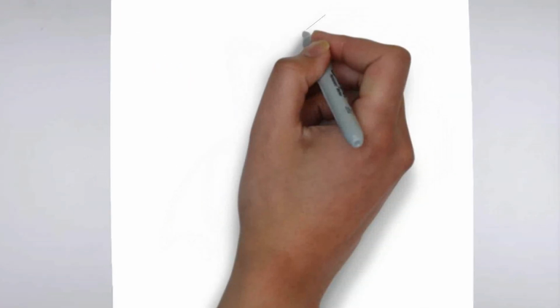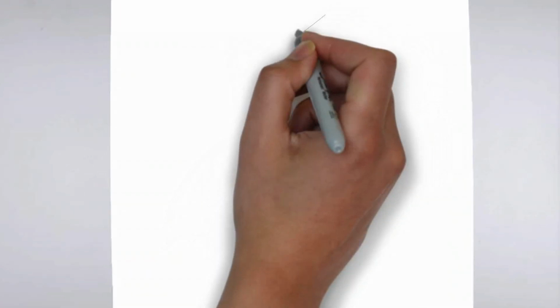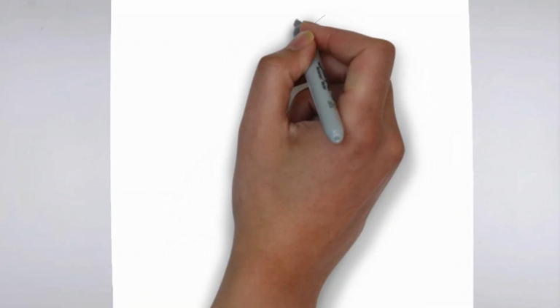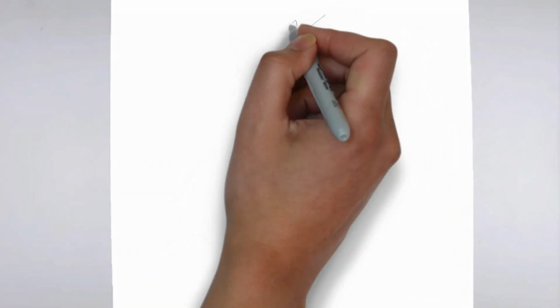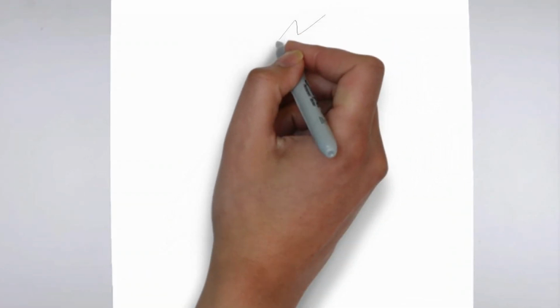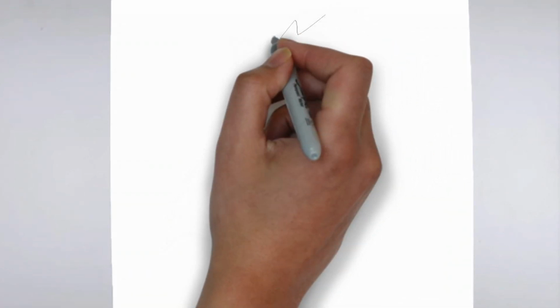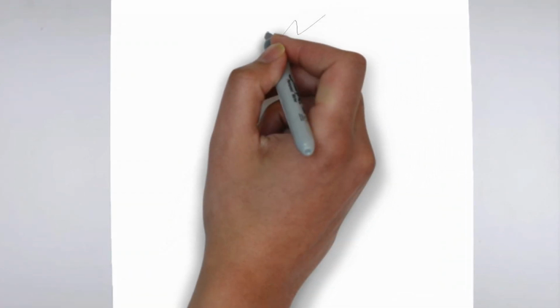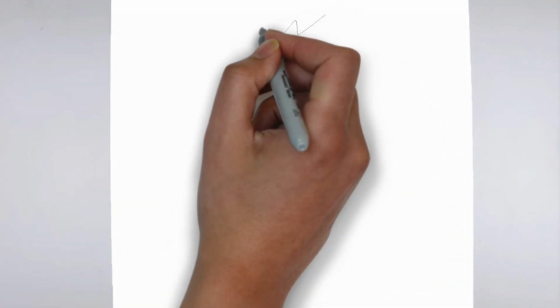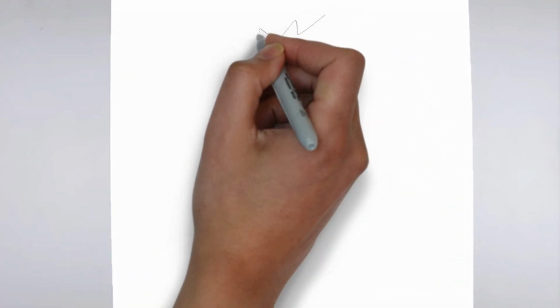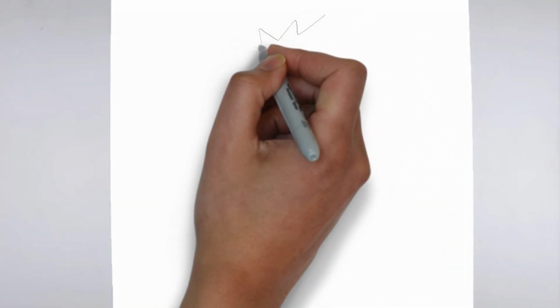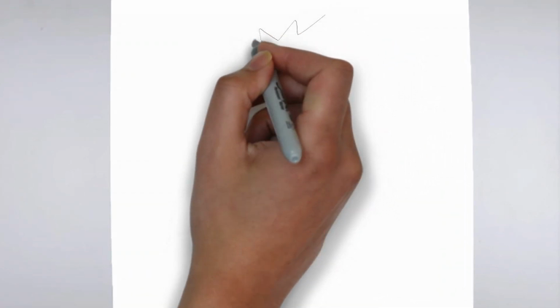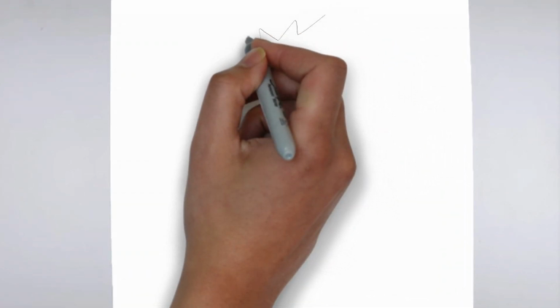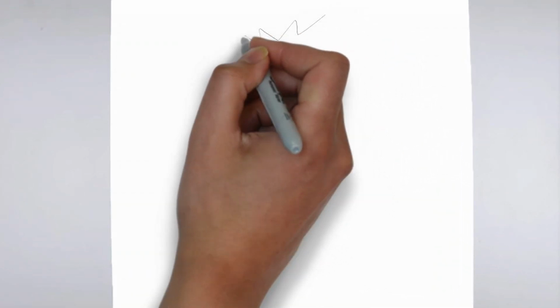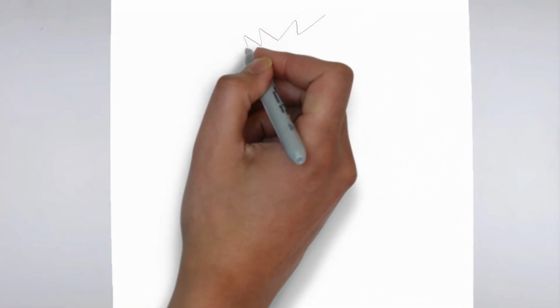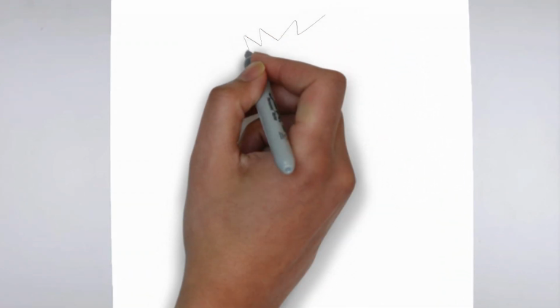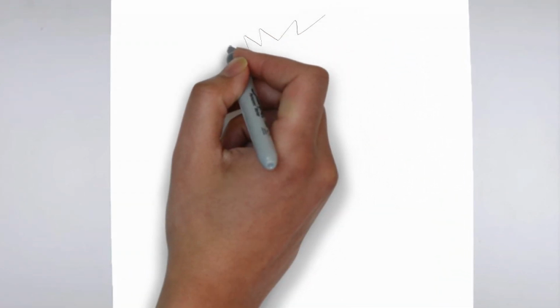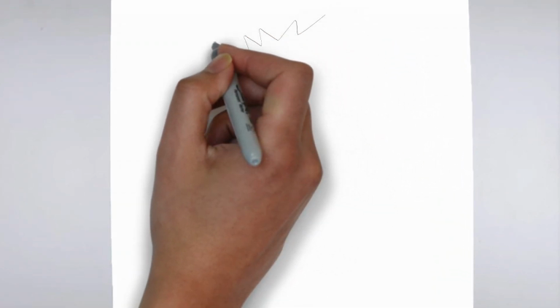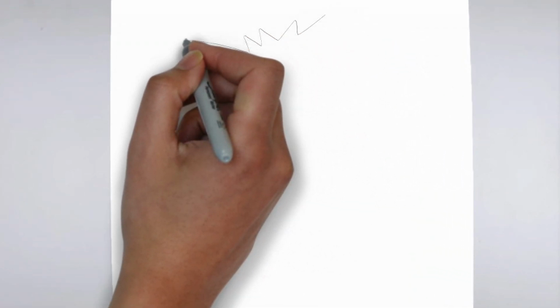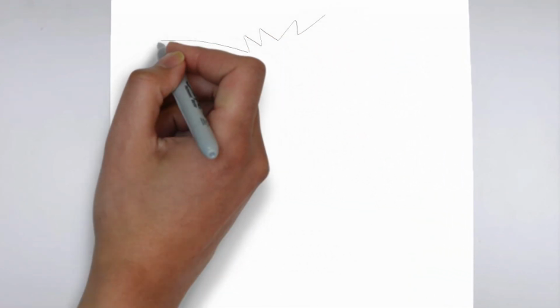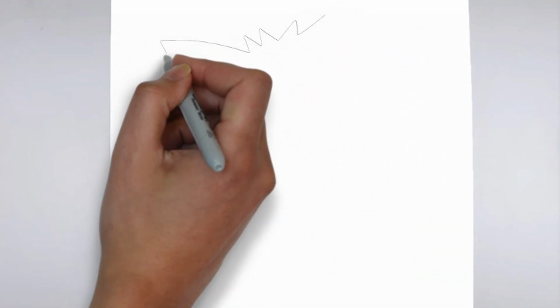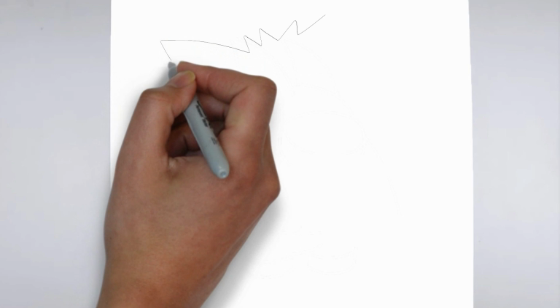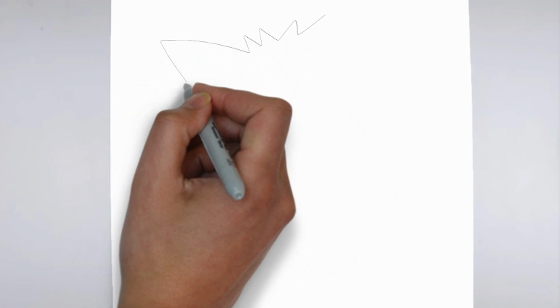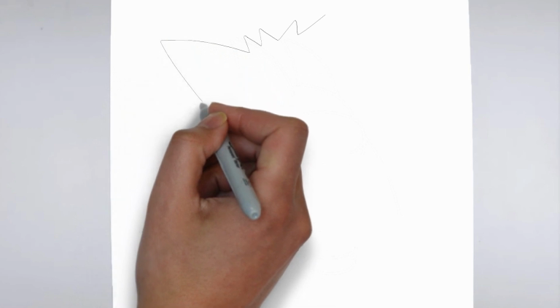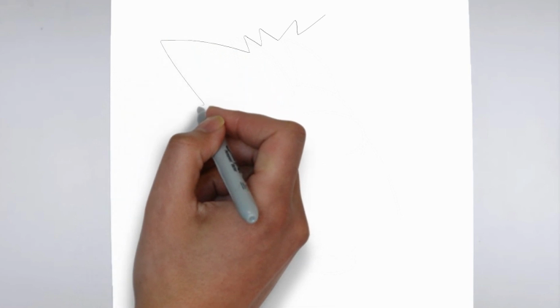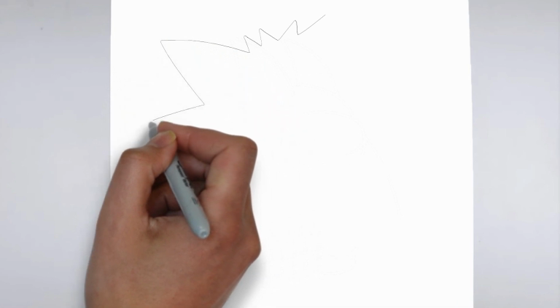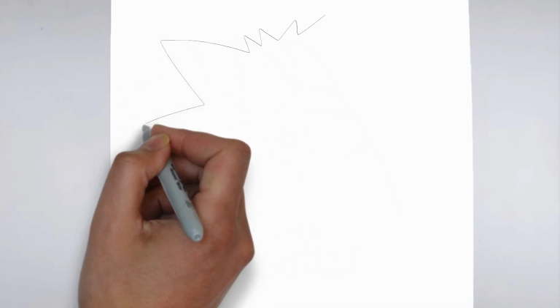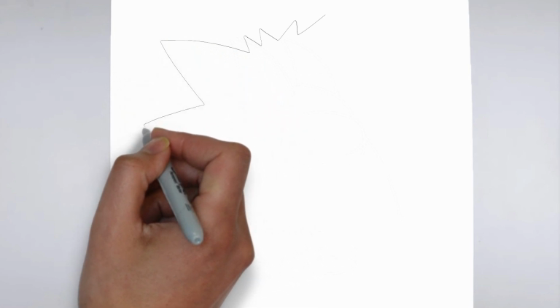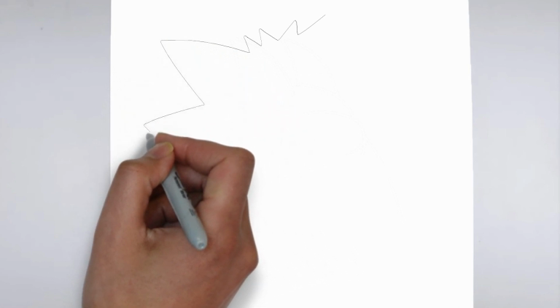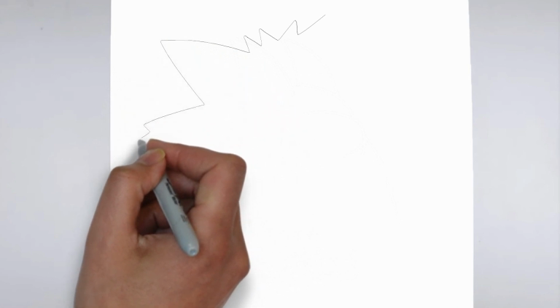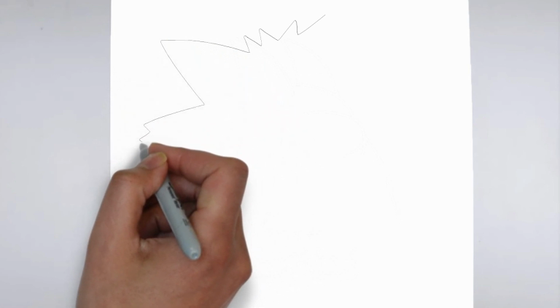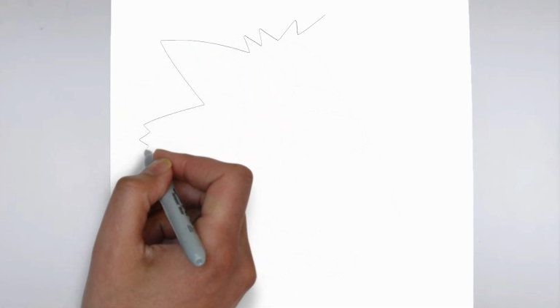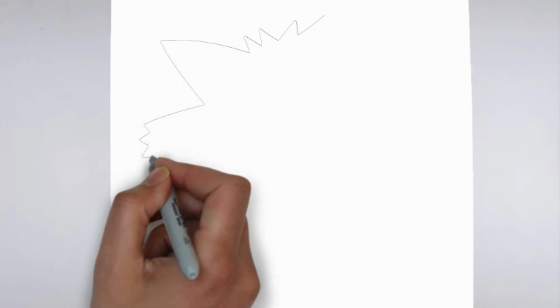Paper, pencils of various thicknesses, an eraser, and of course your imagination.